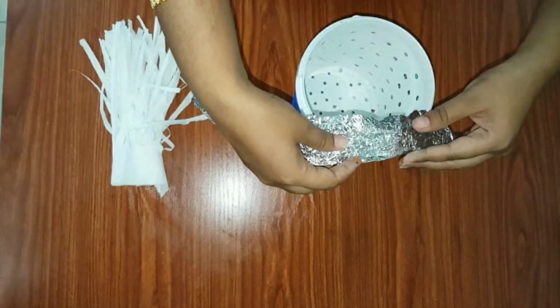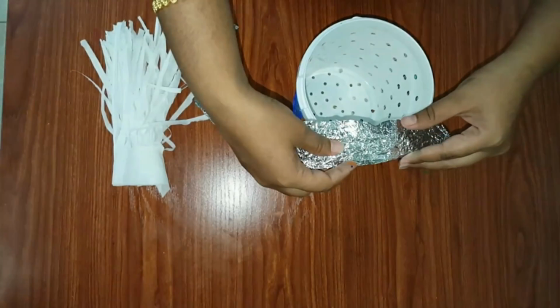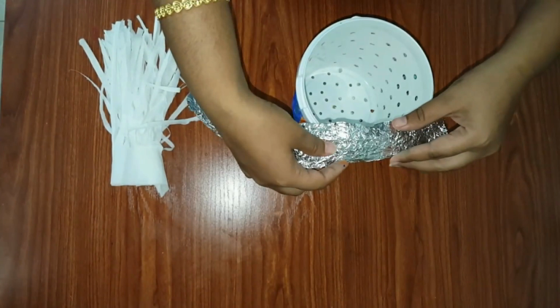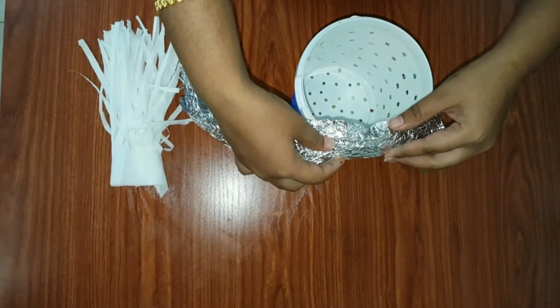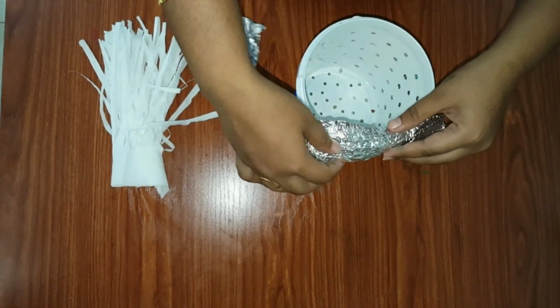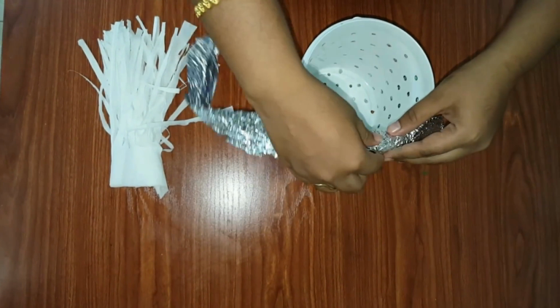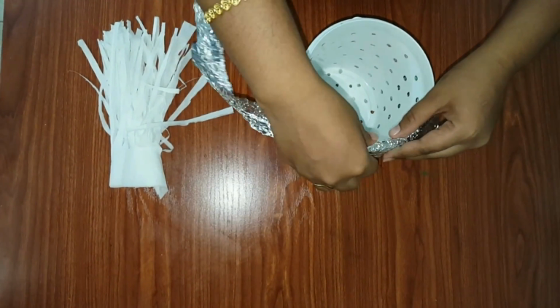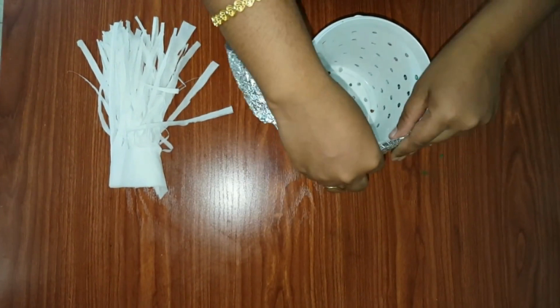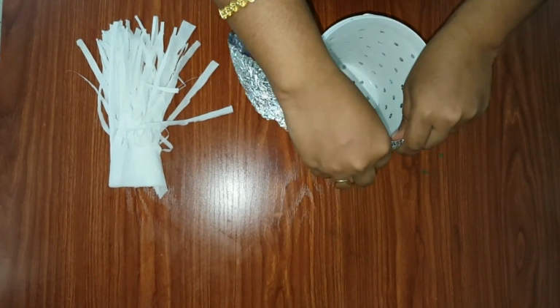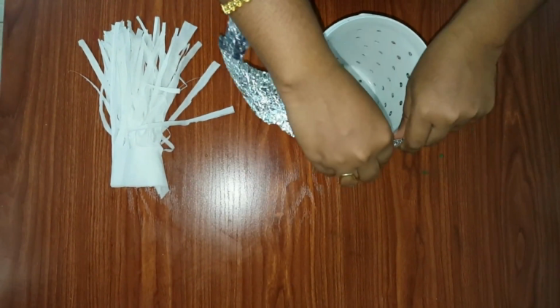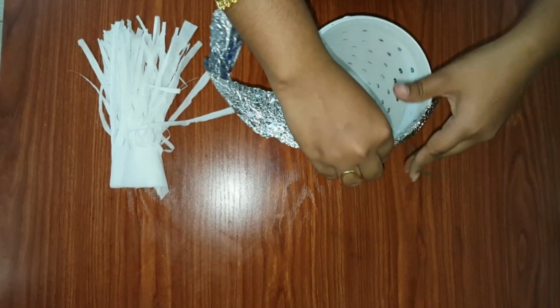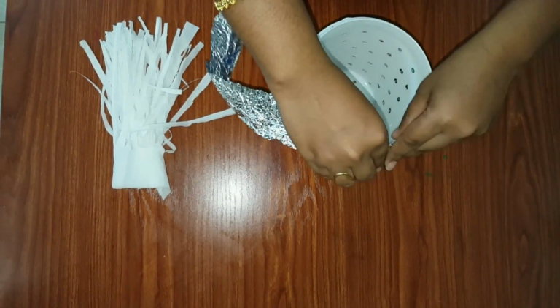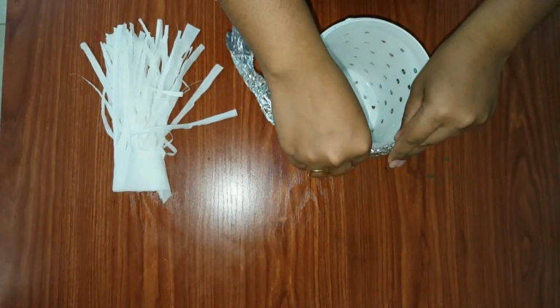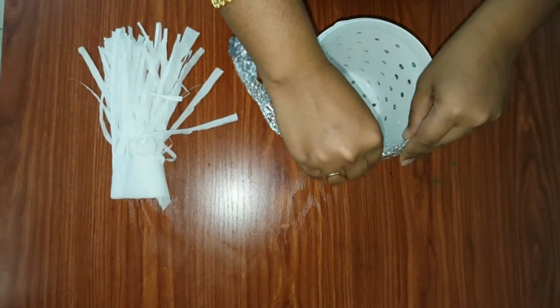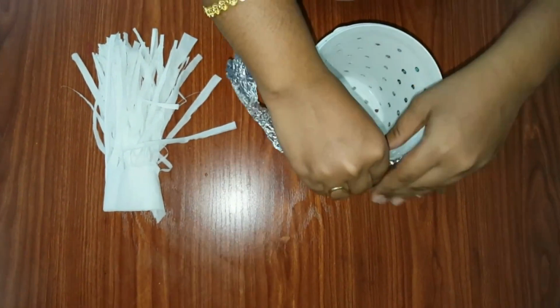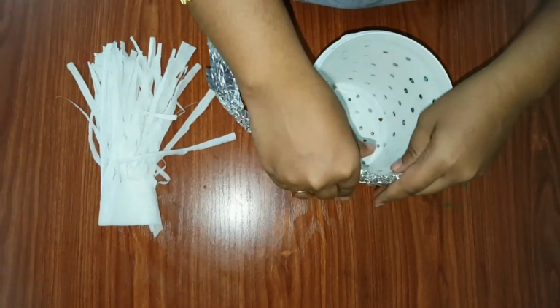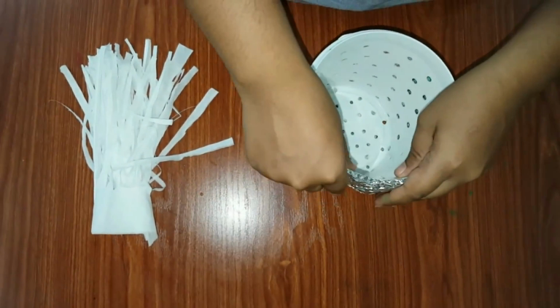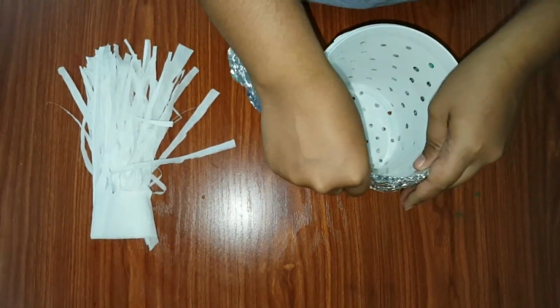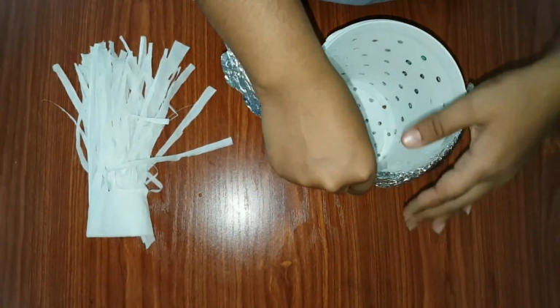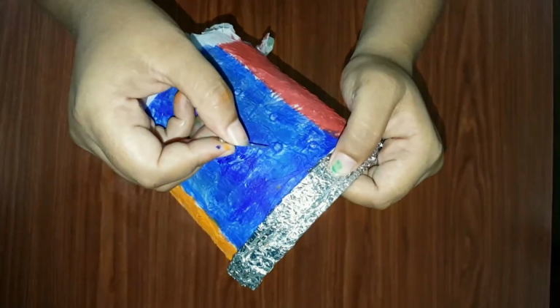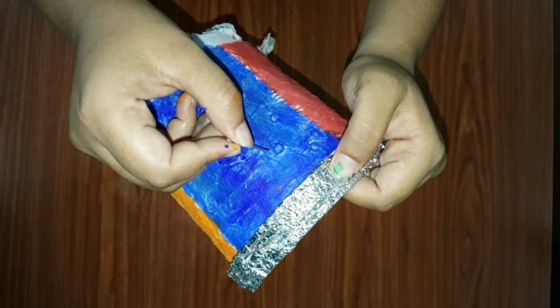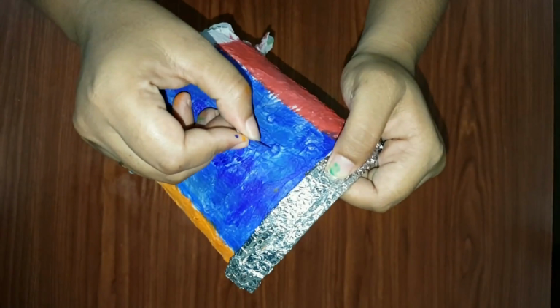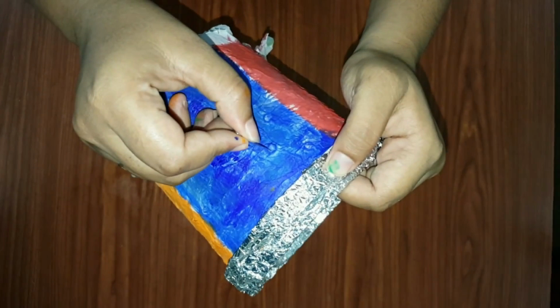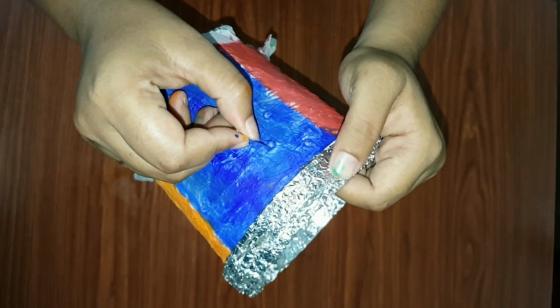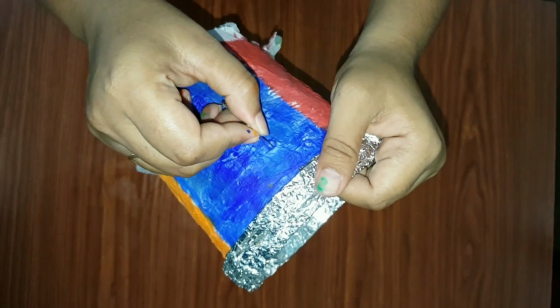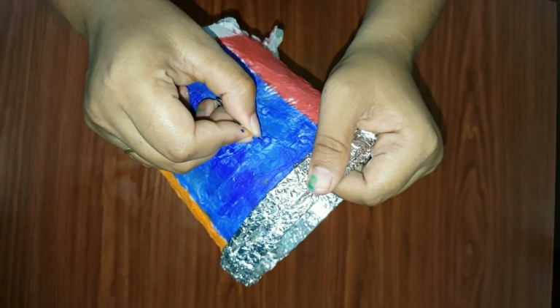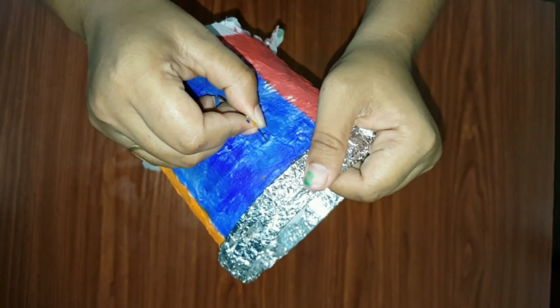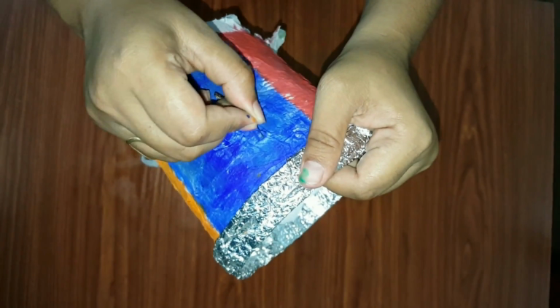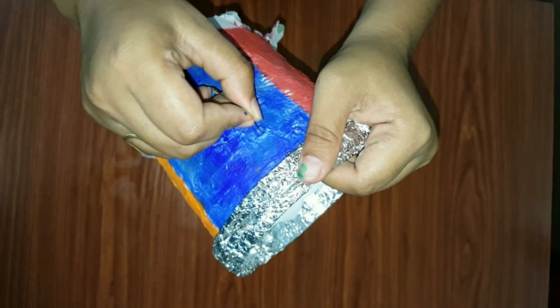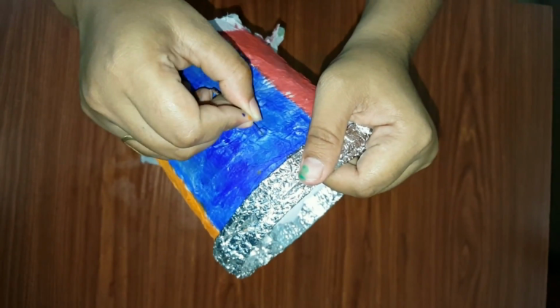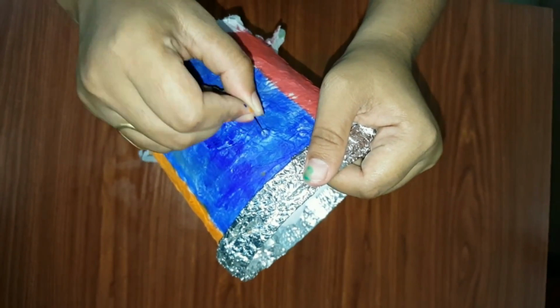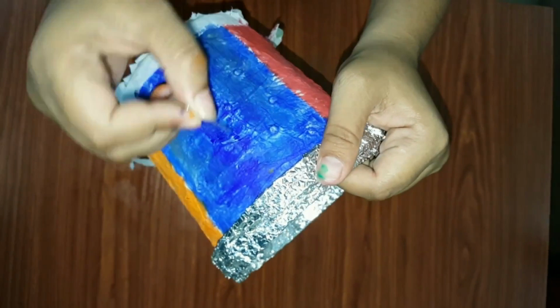Now stick the aluminium foil to the neck of the box. Once completed, make holes on the tissue paper.